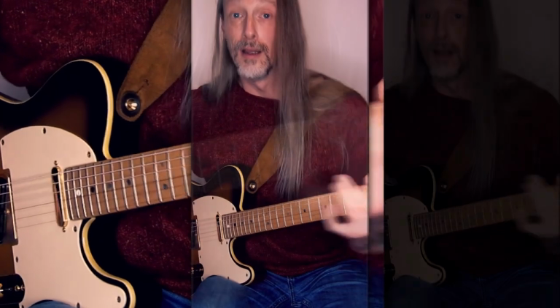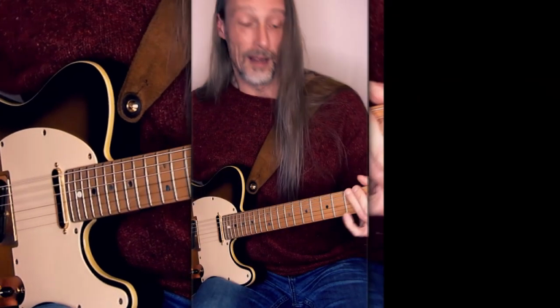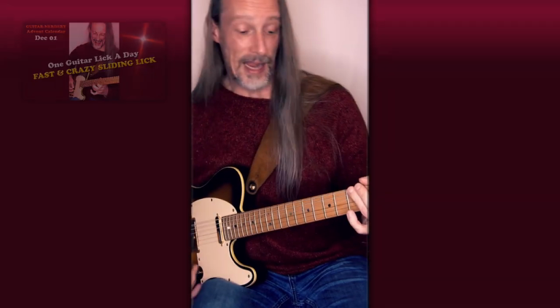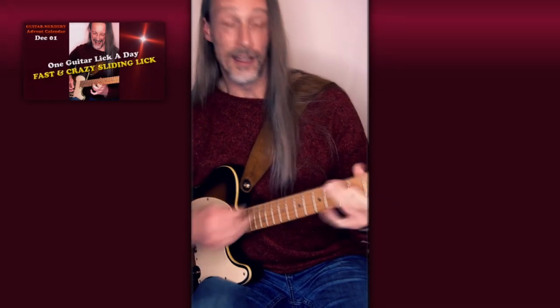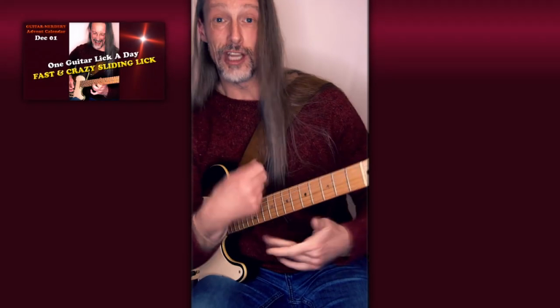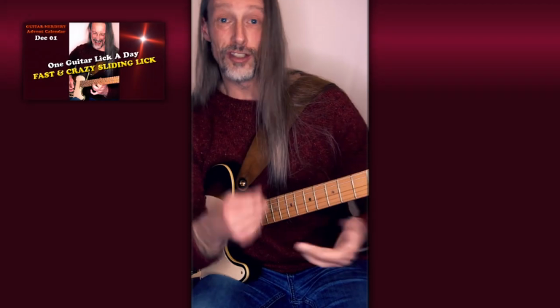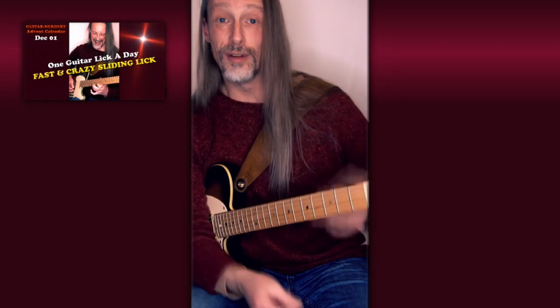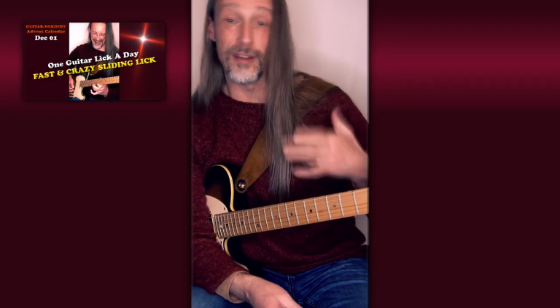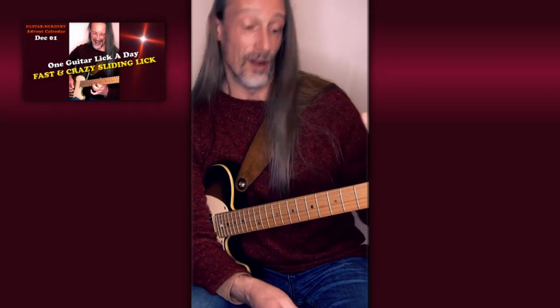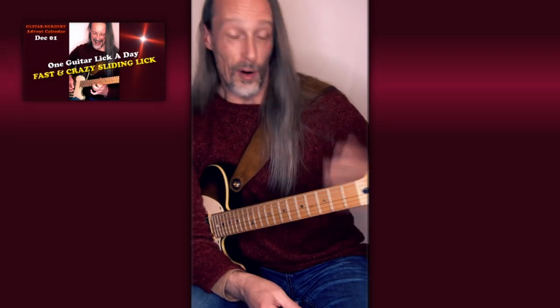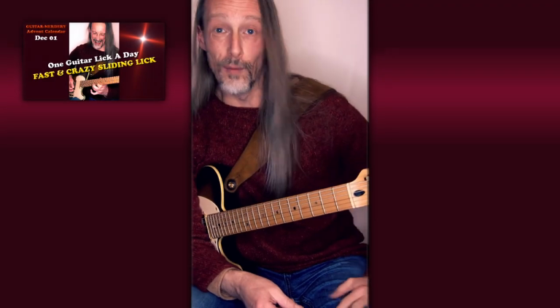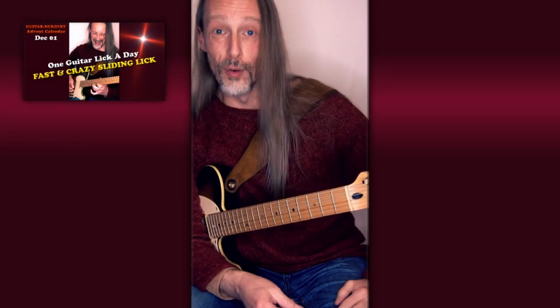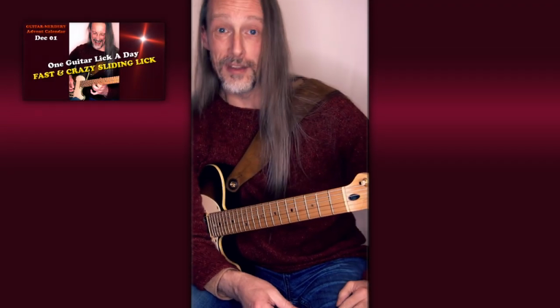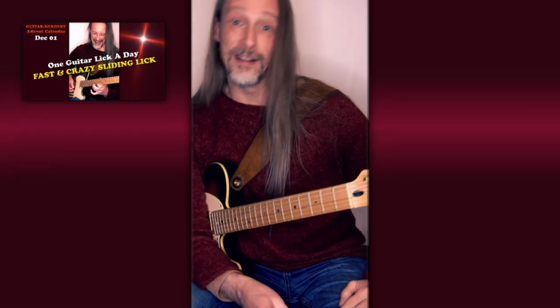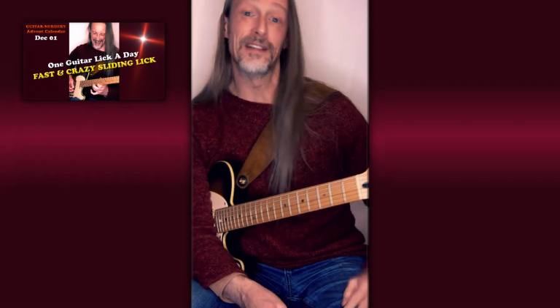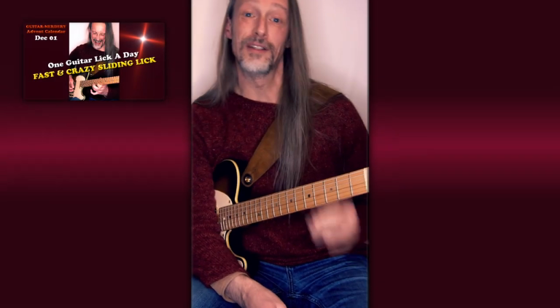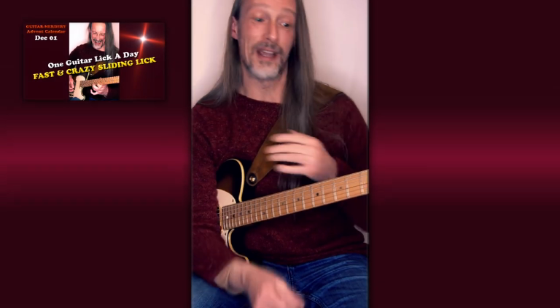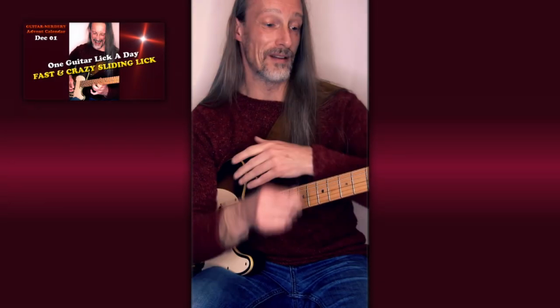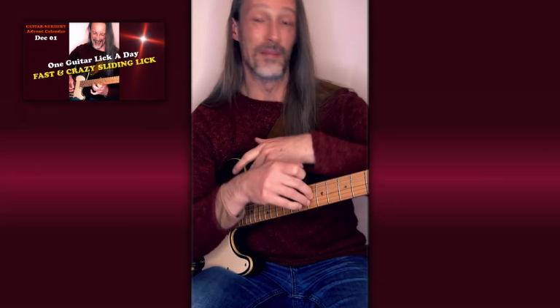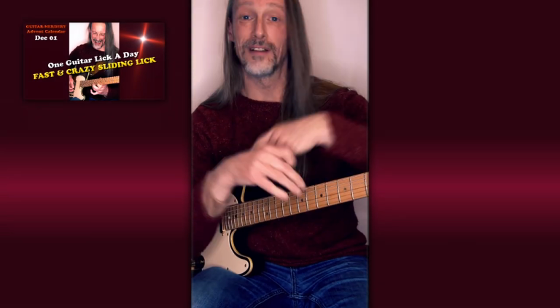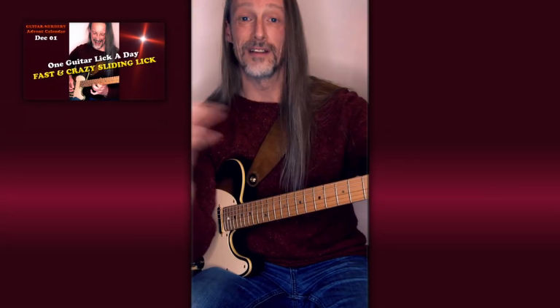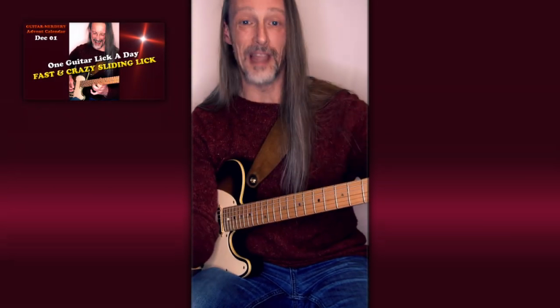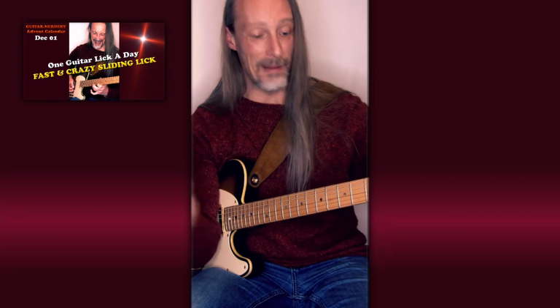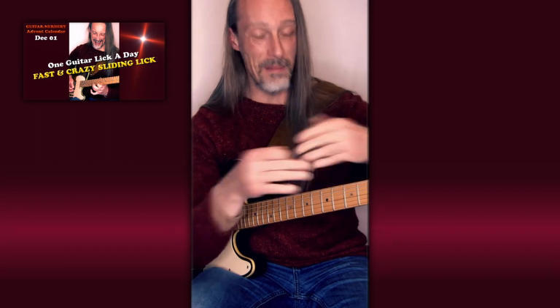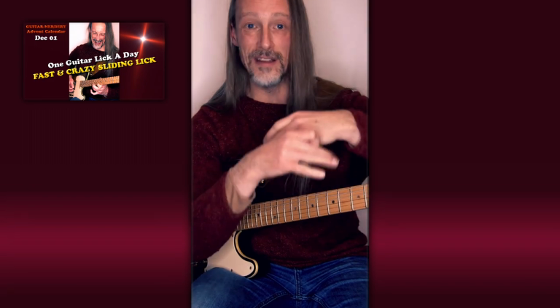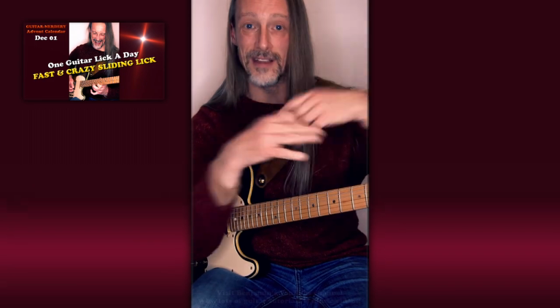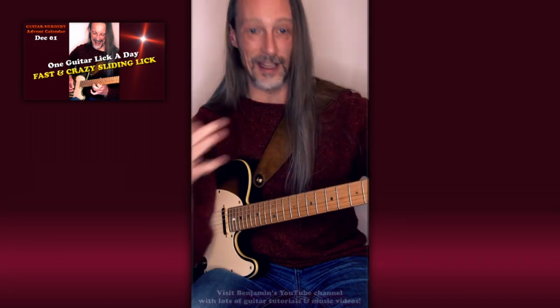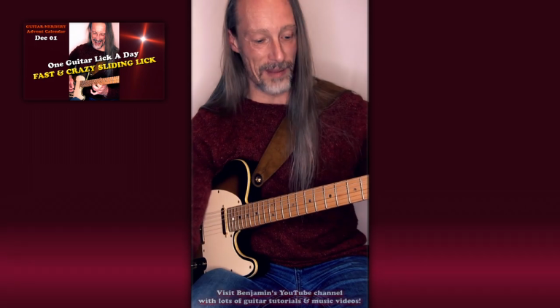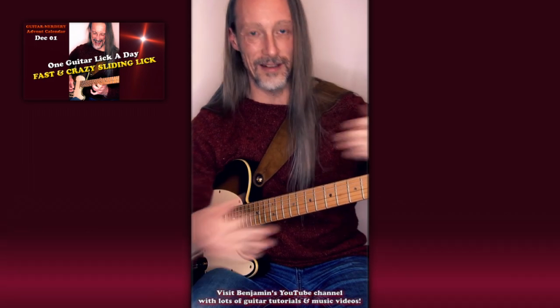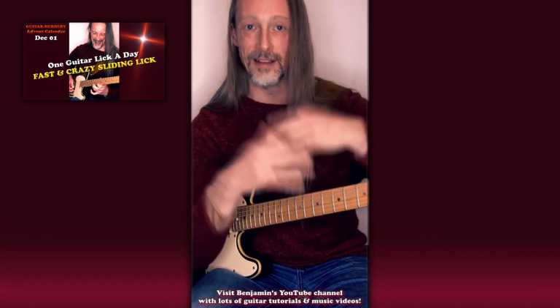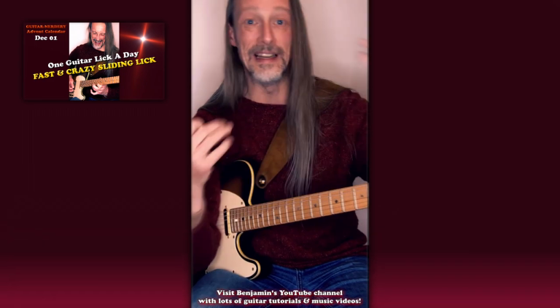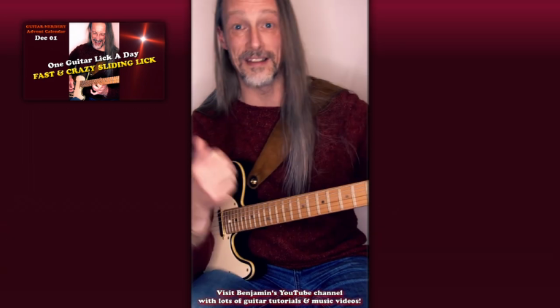And changing strings, of course, you can build amazing expanded licks.